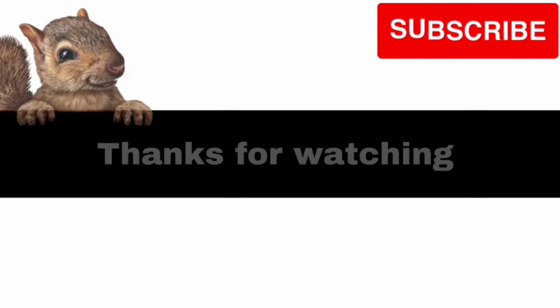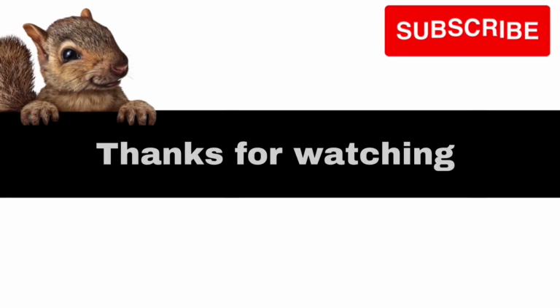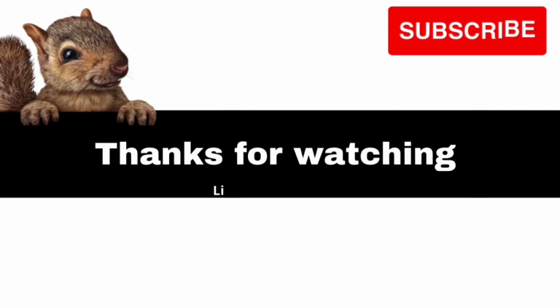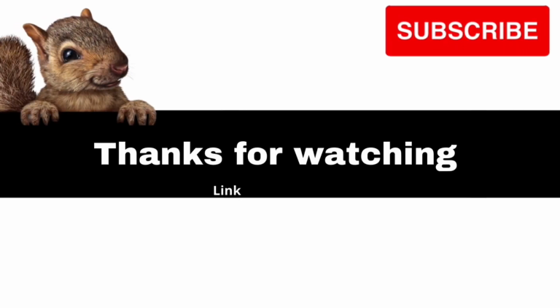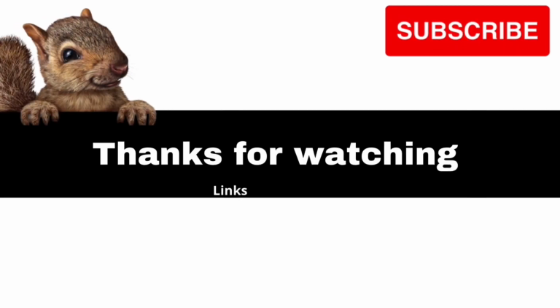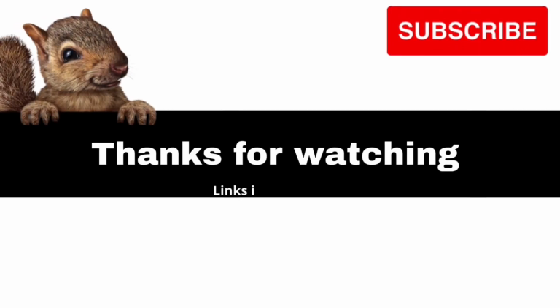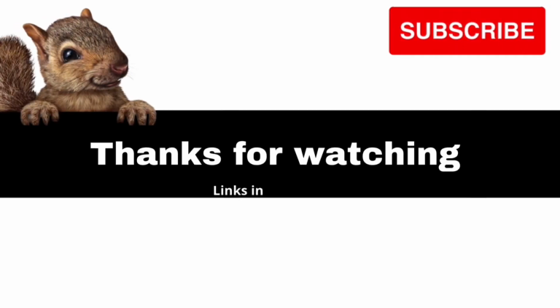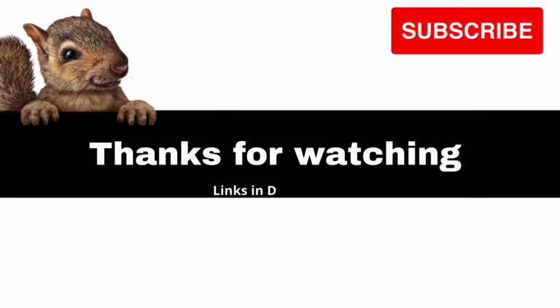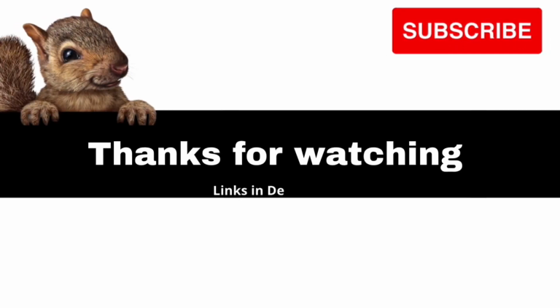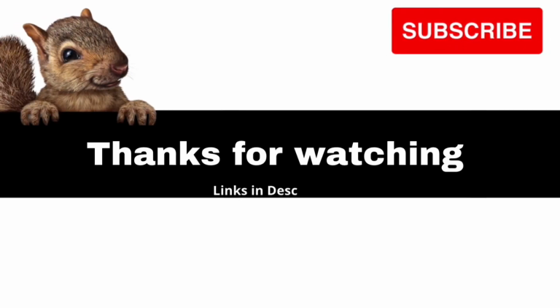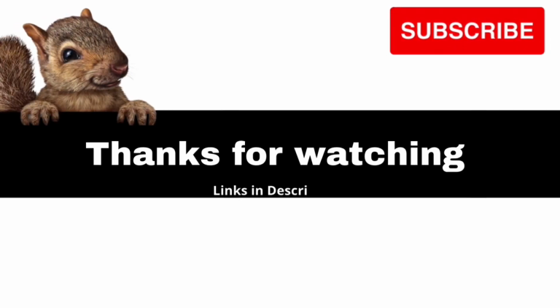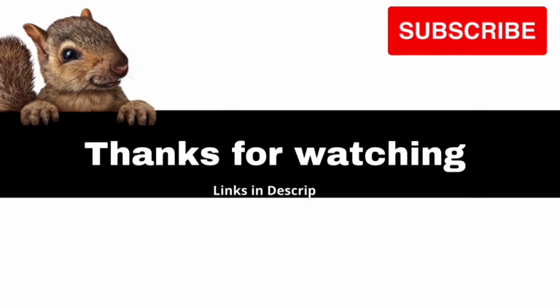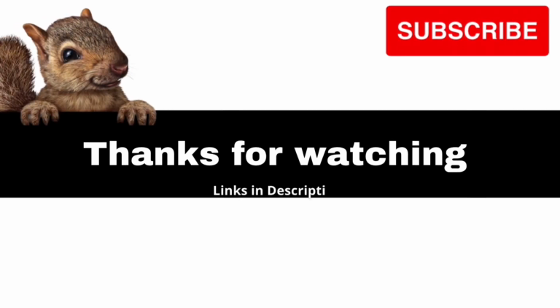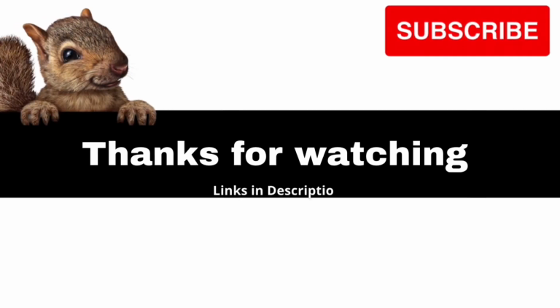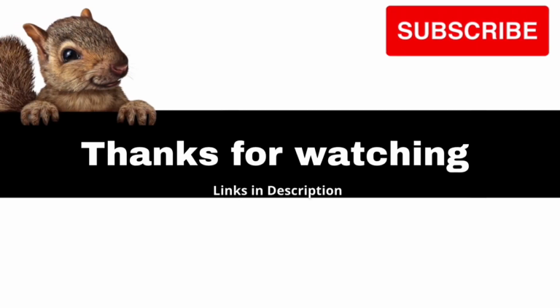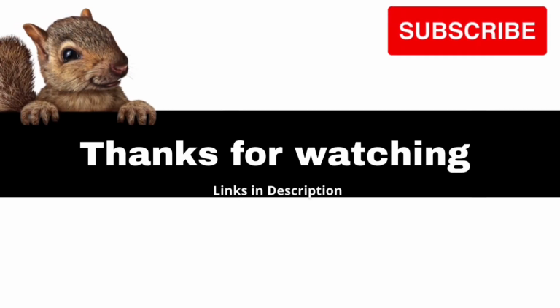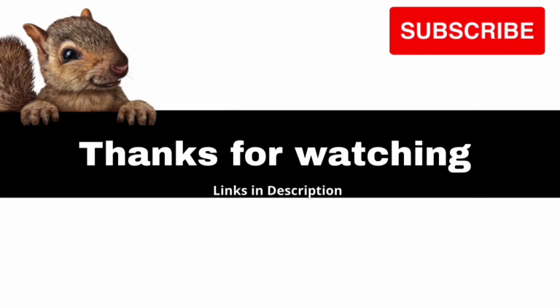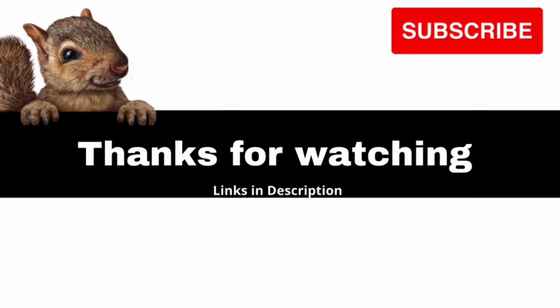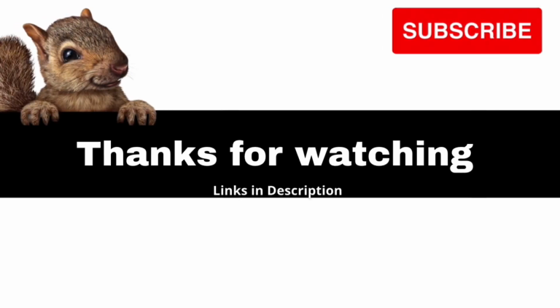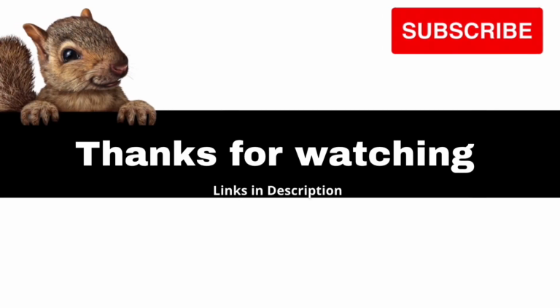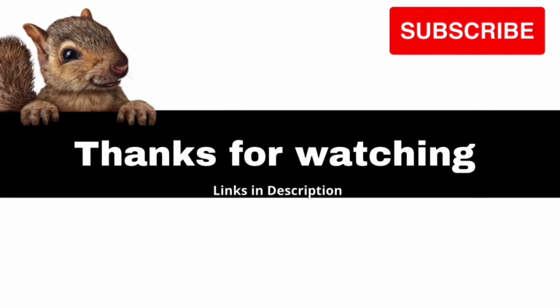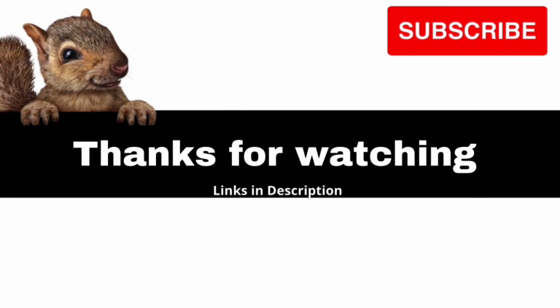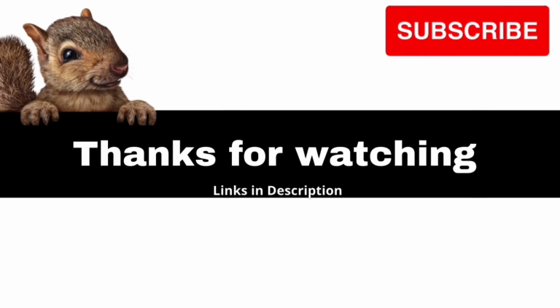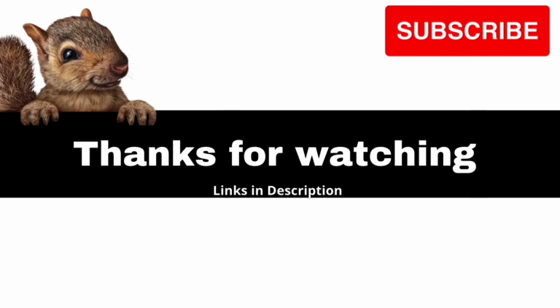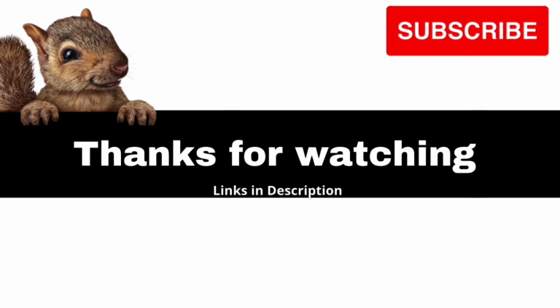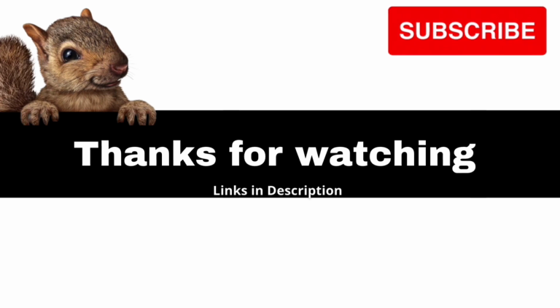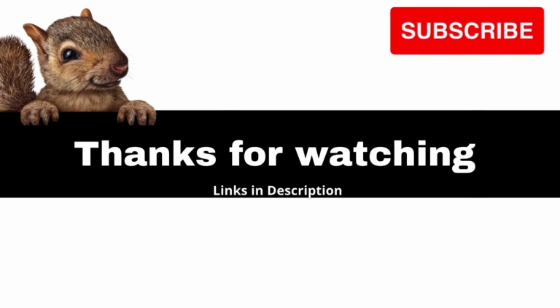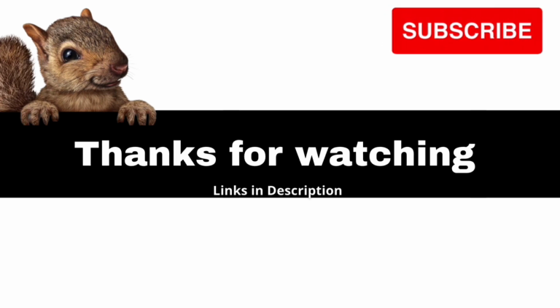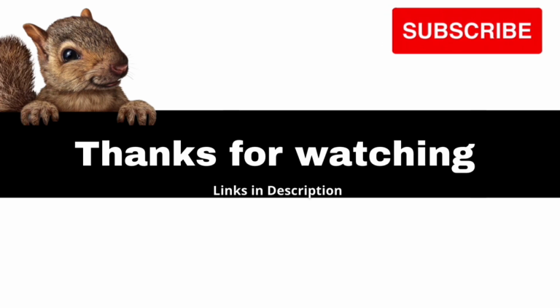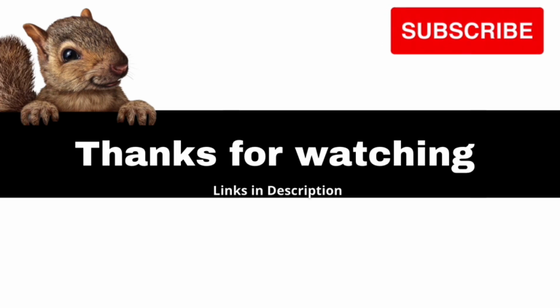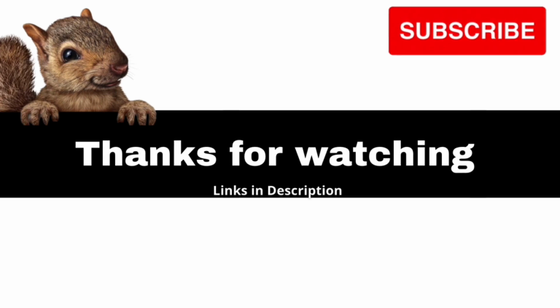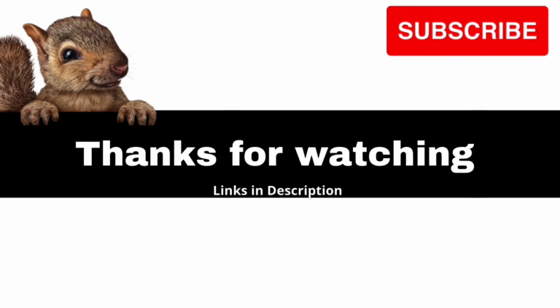Subscribe to see more items. Links to items in this video are in the description. Thanks for watching.